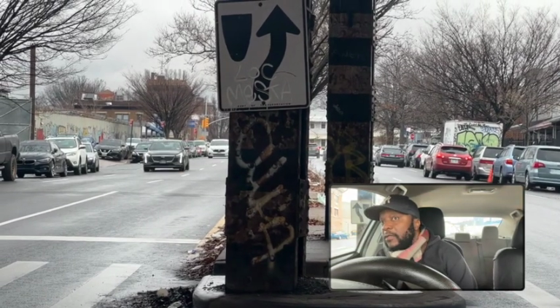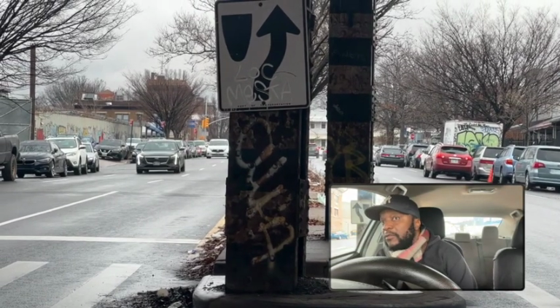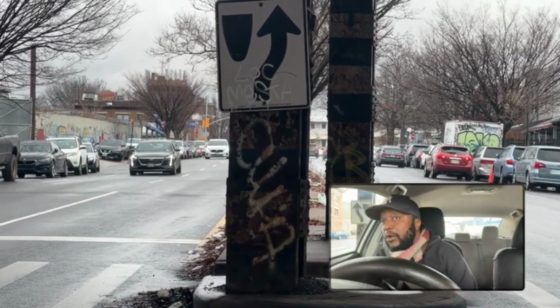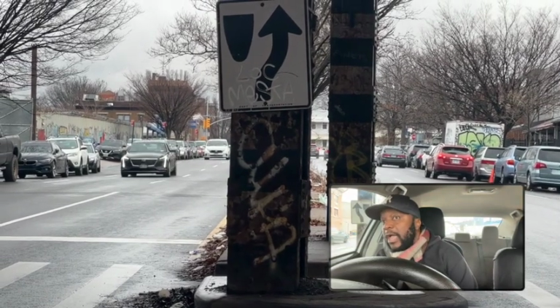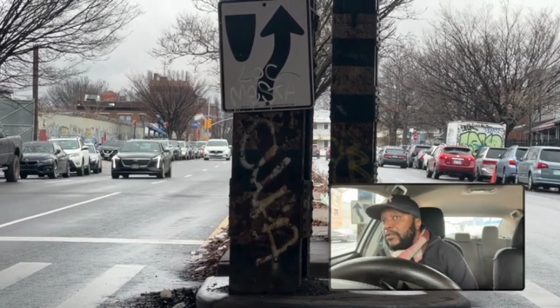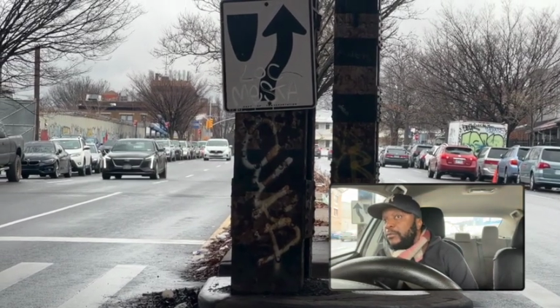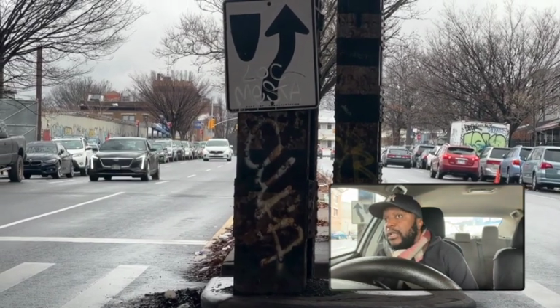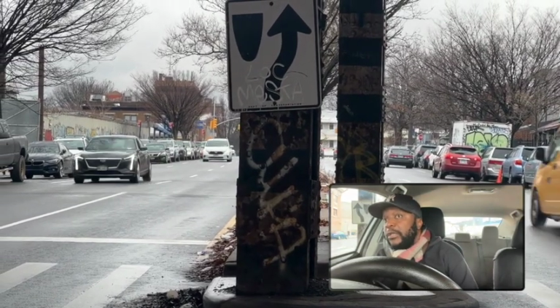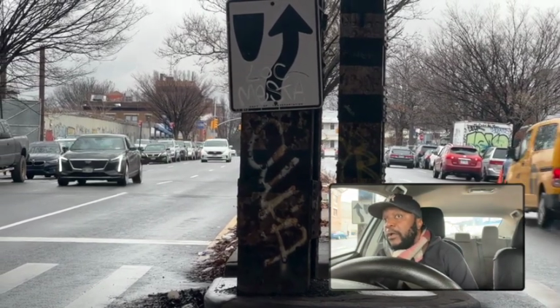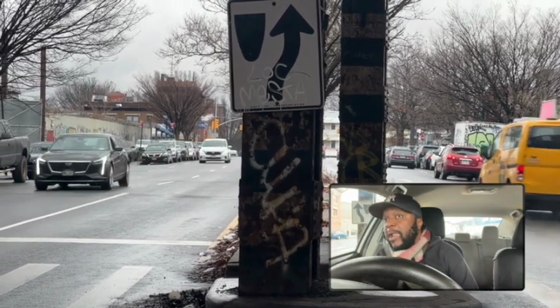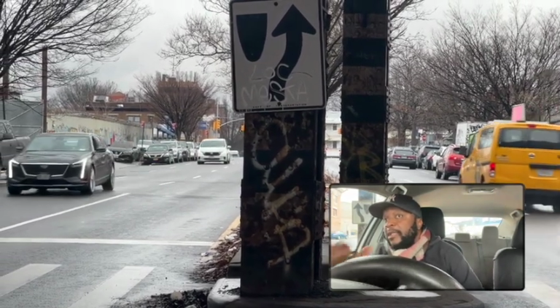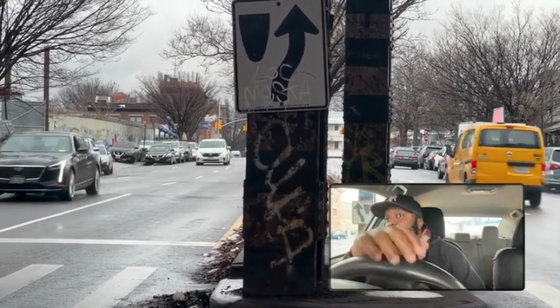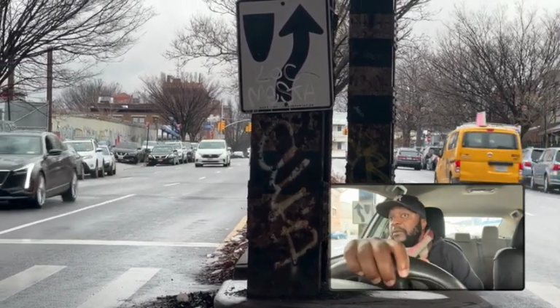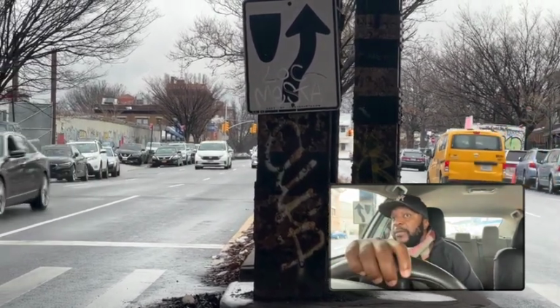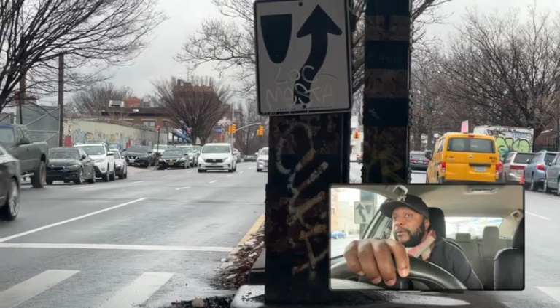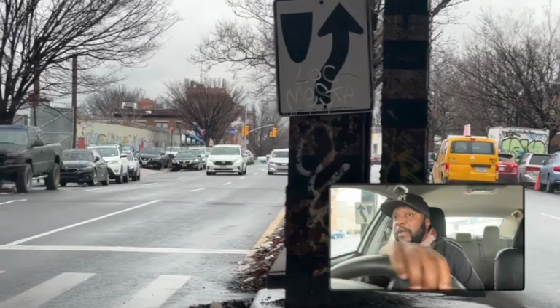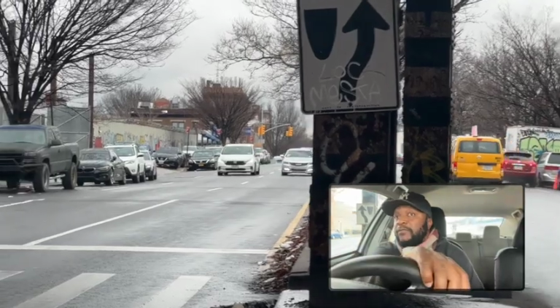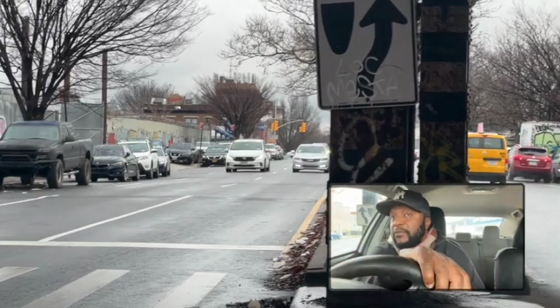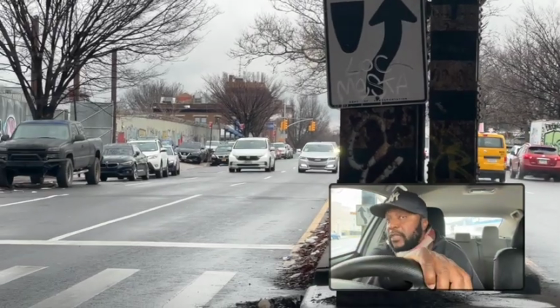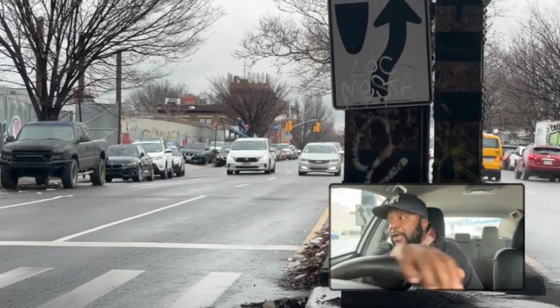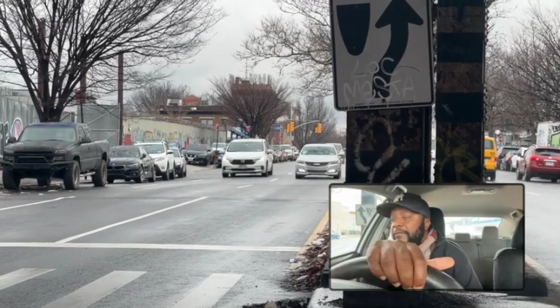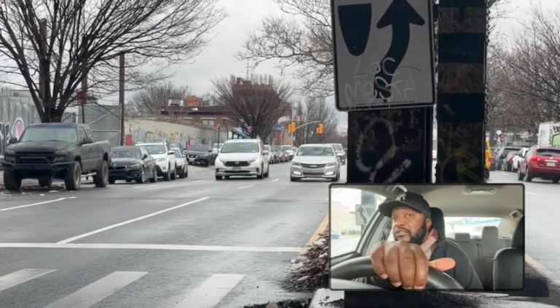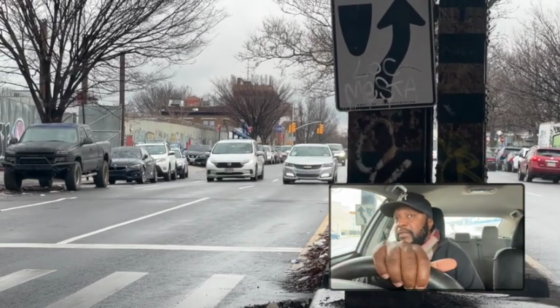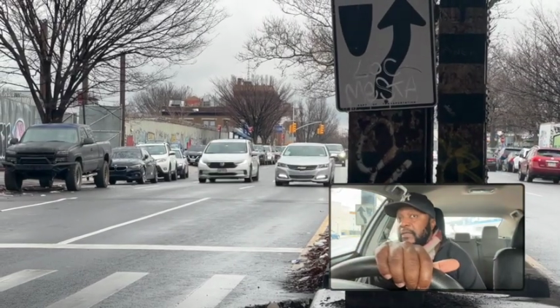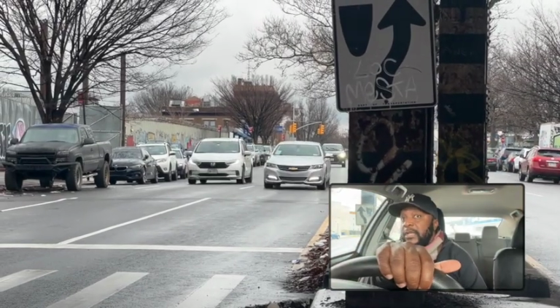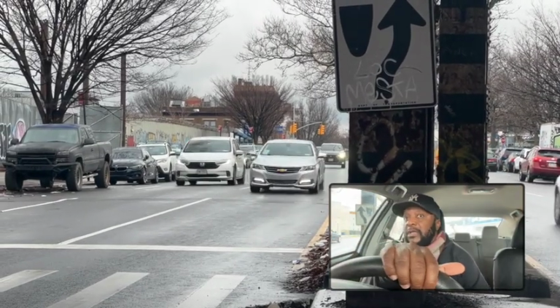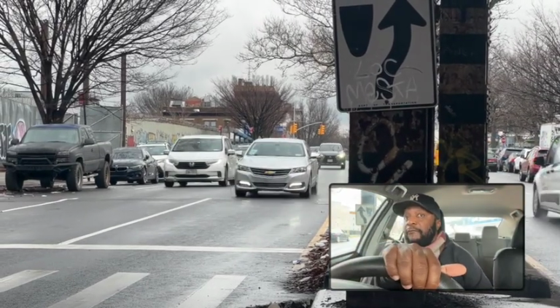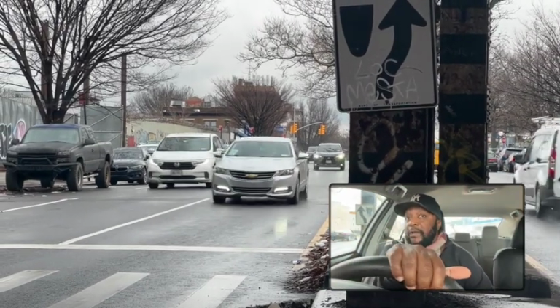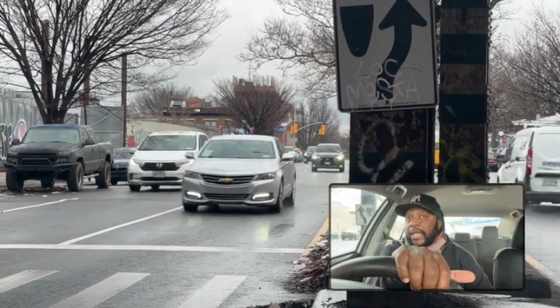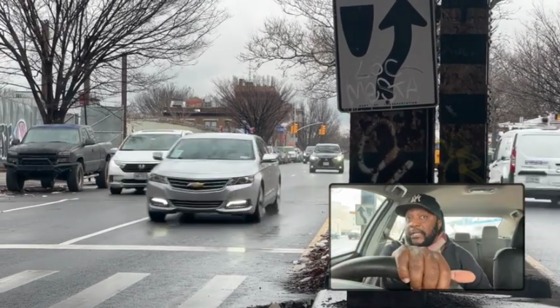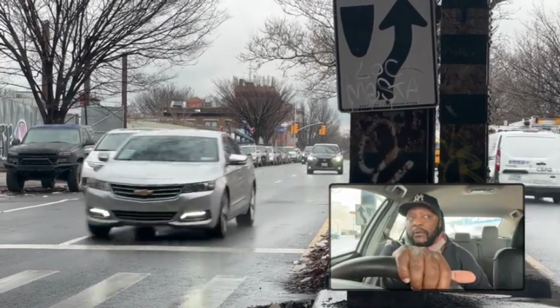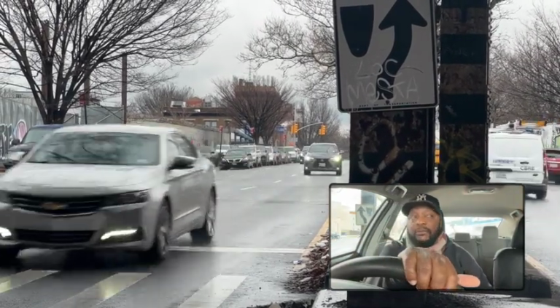This is Broadway Avenue, Brooklyn, New York. This is Ben here with Pierre Paul Driving School. You see how heavy traffic is coming? Flying, coming over.